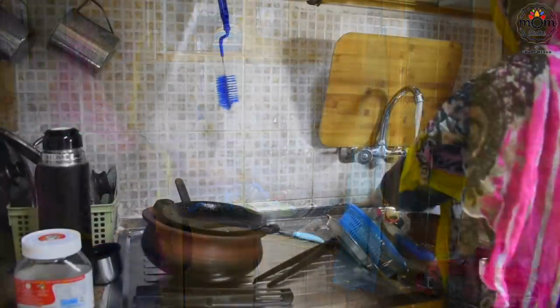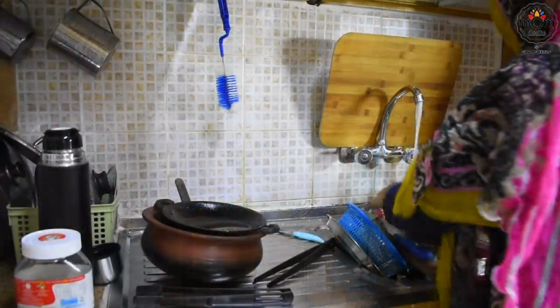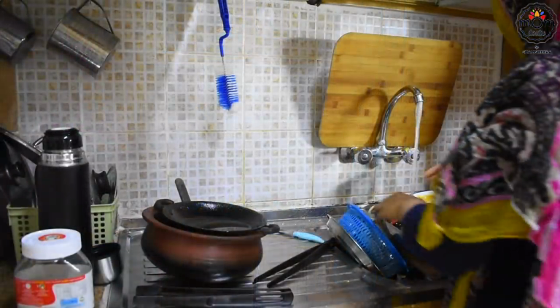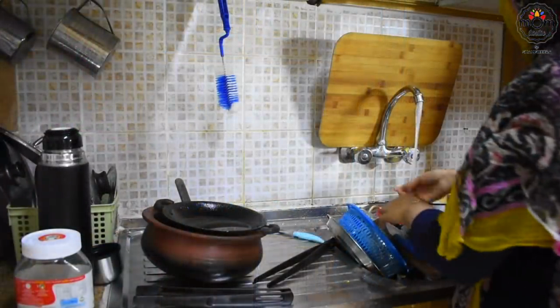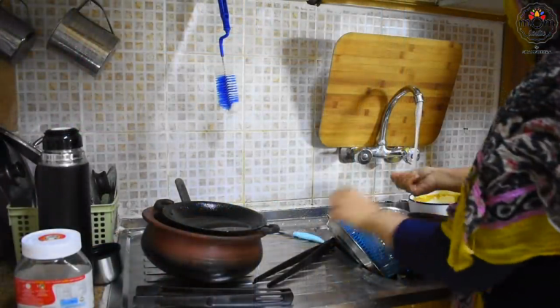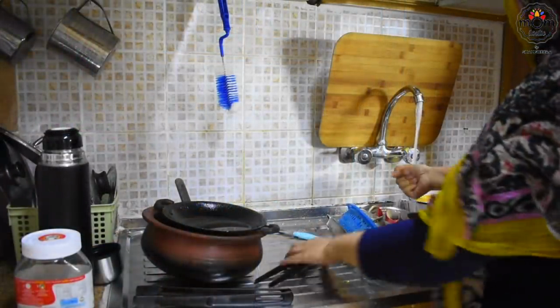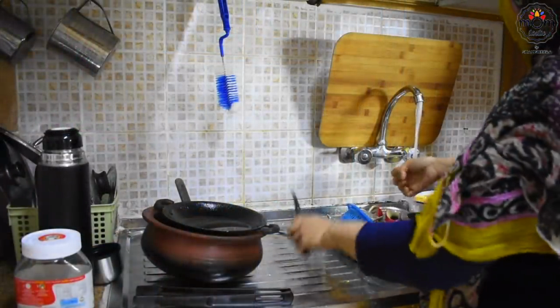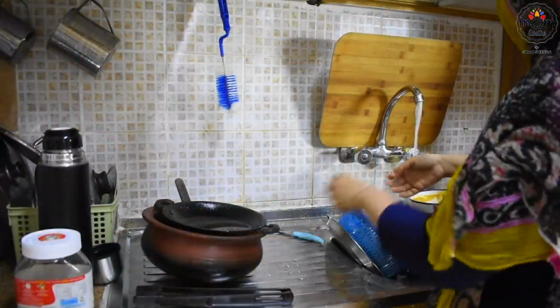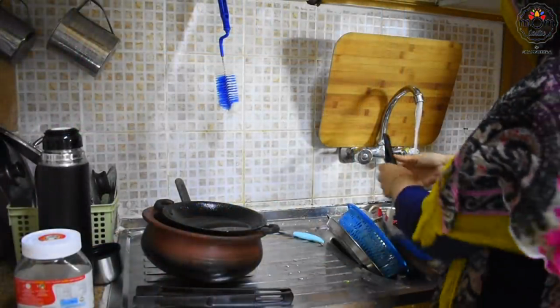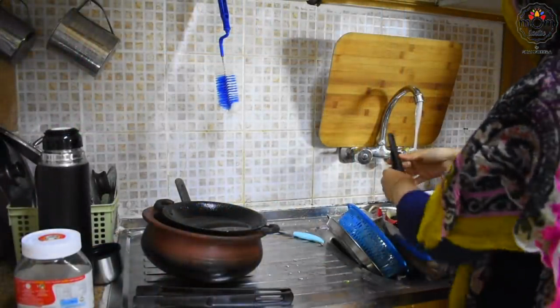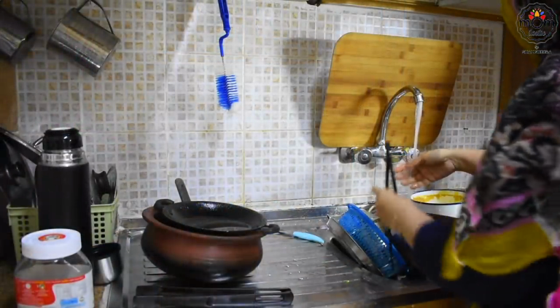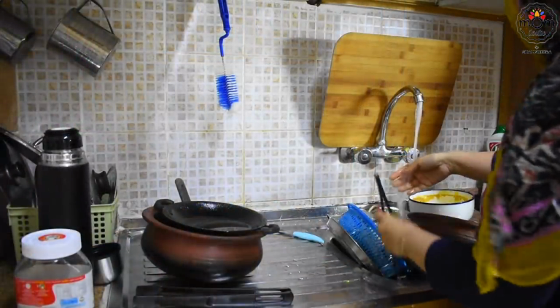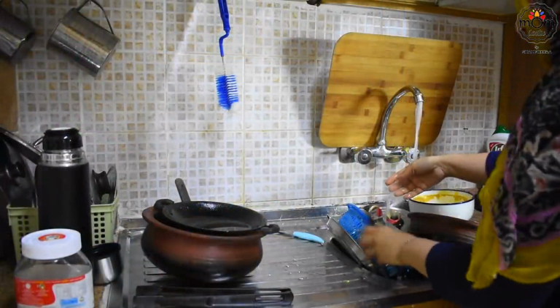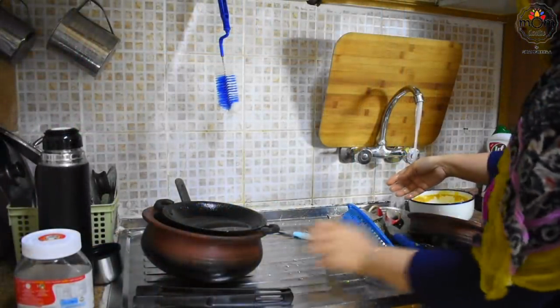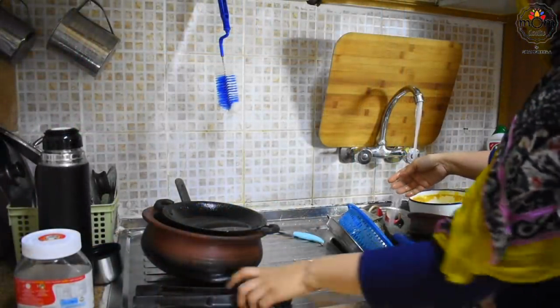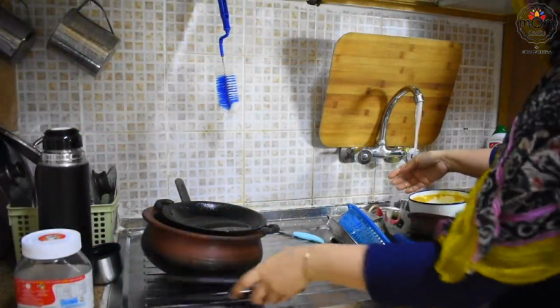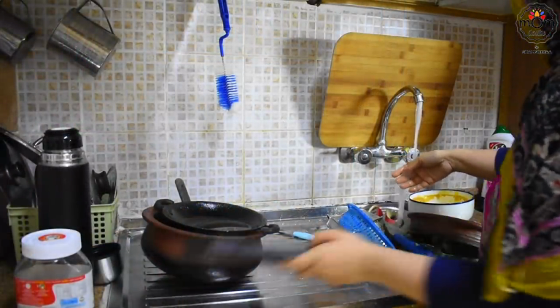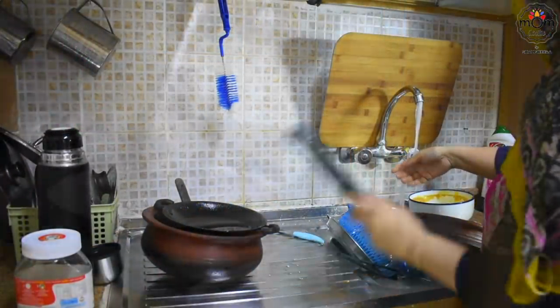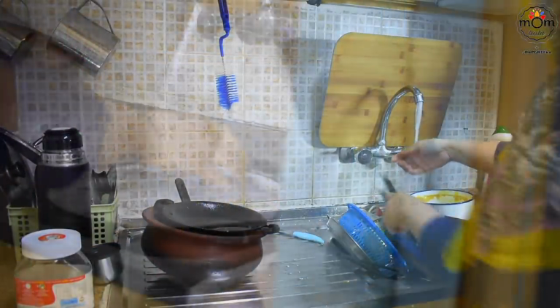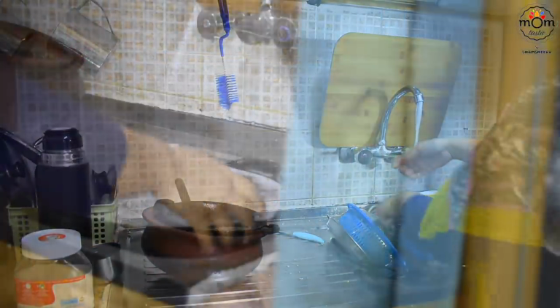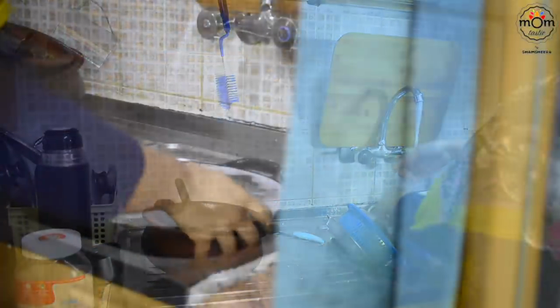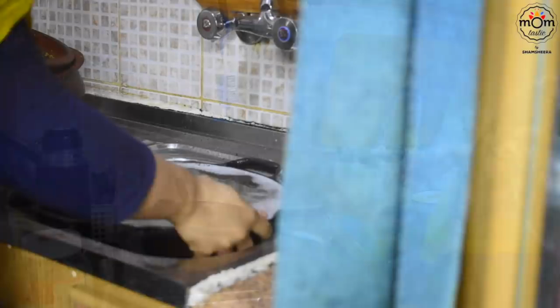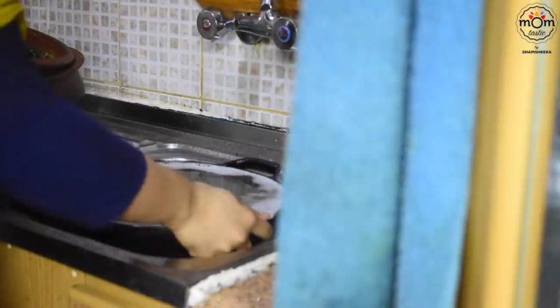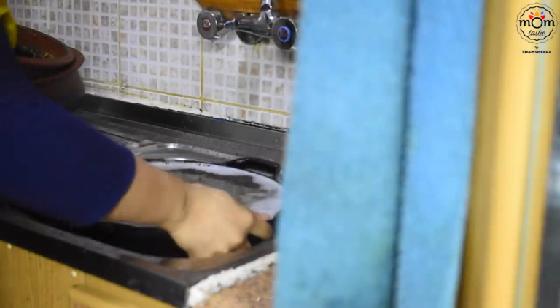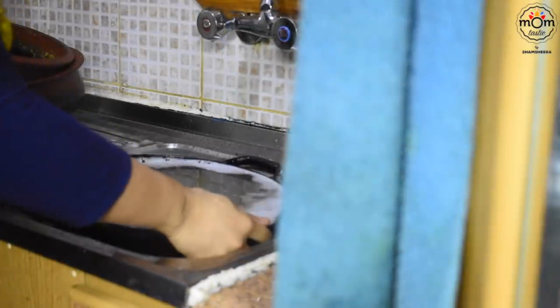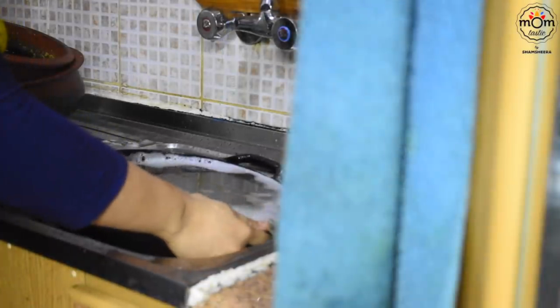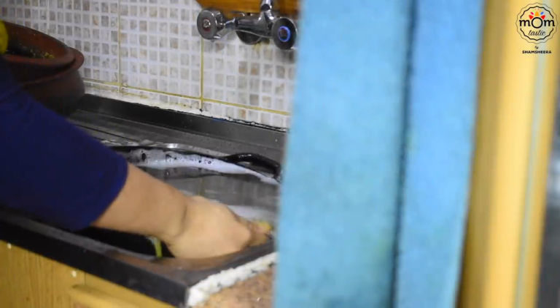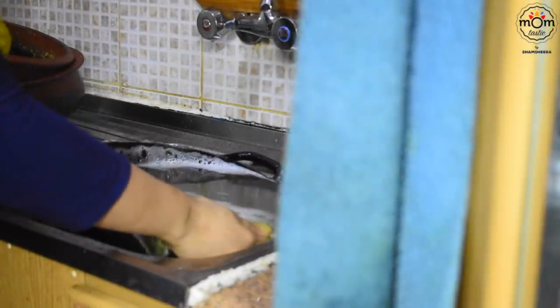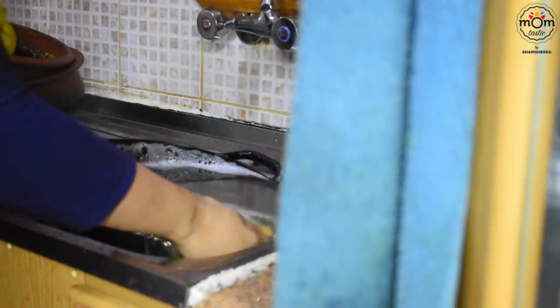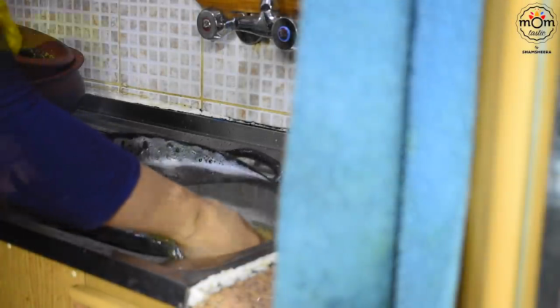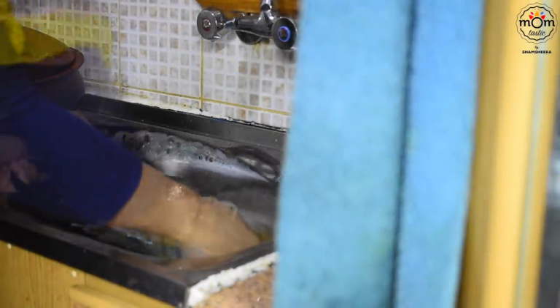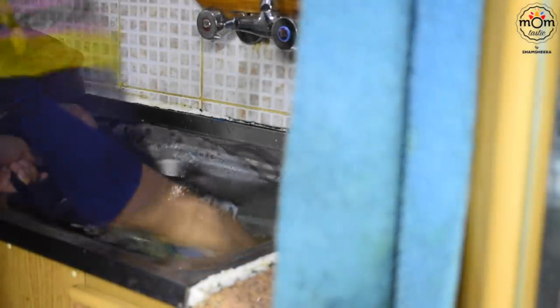I had left the dishes in the sink as I was getting late for gym. I didn't even get time to load the dishwasher.